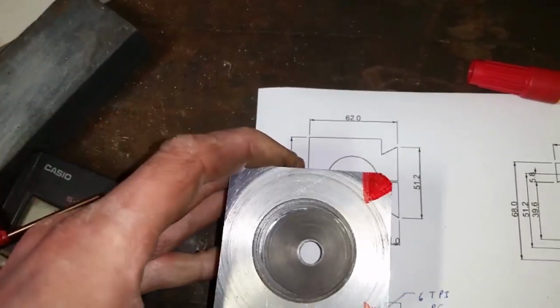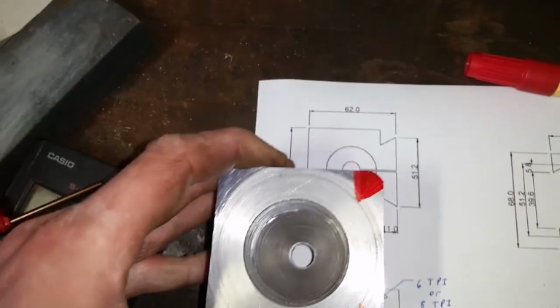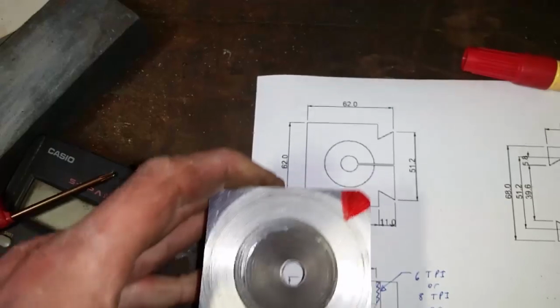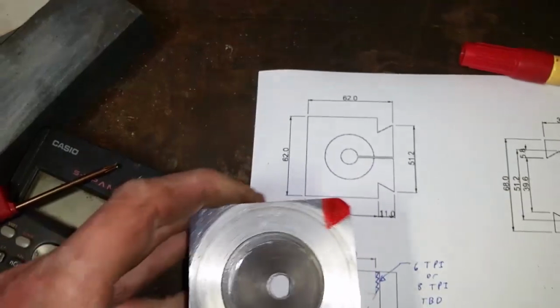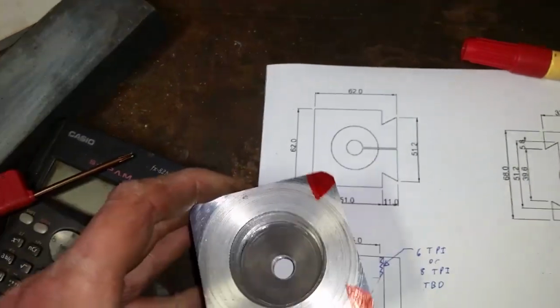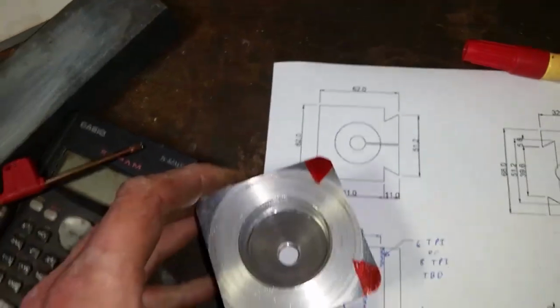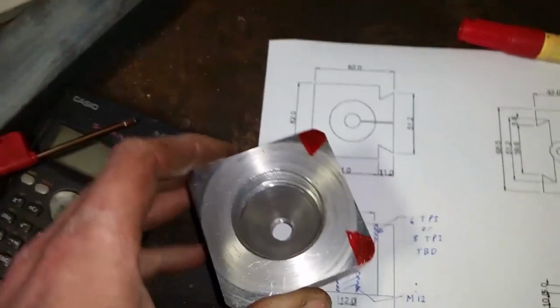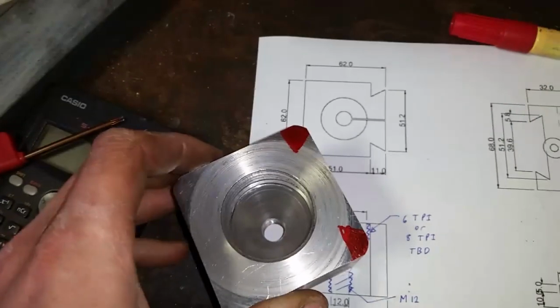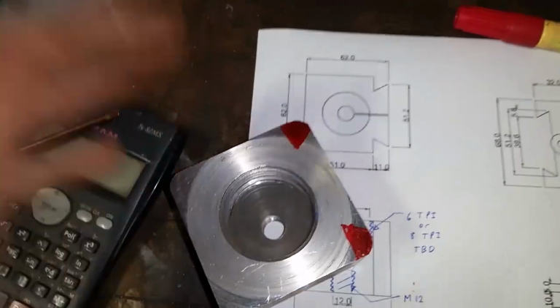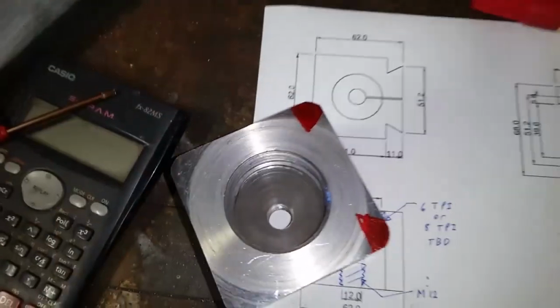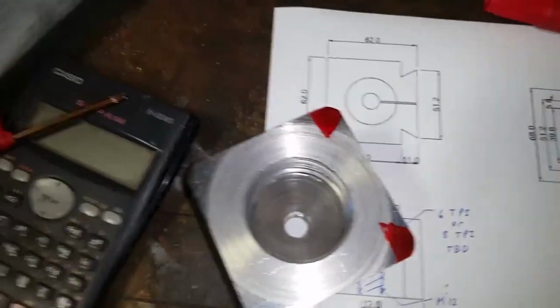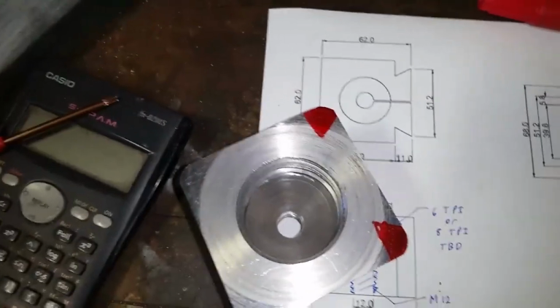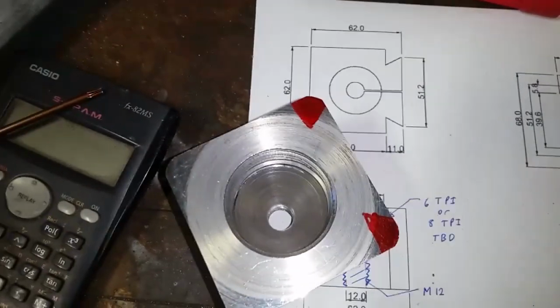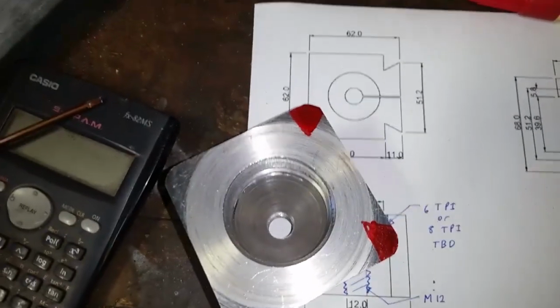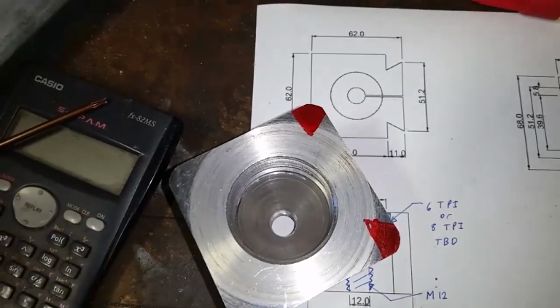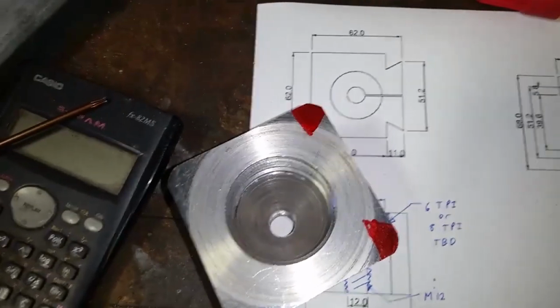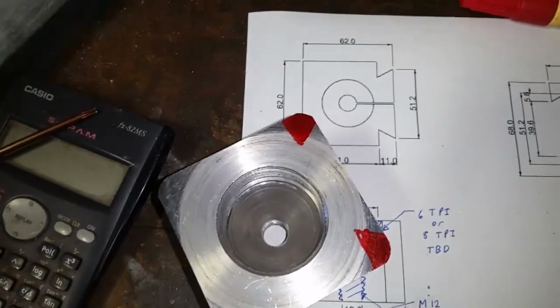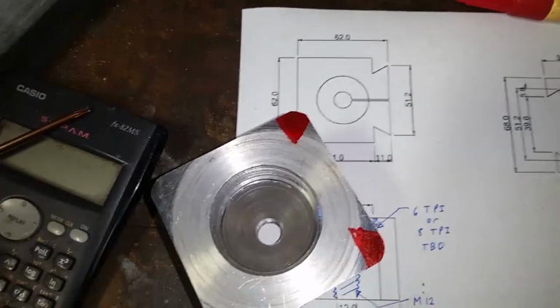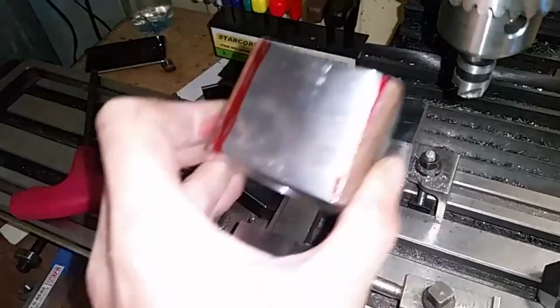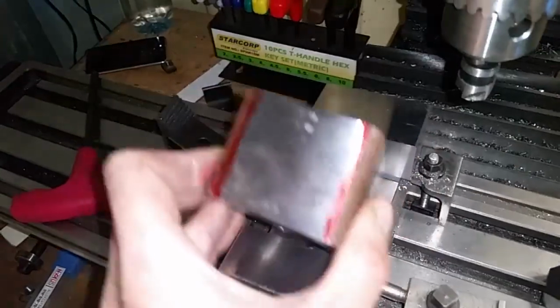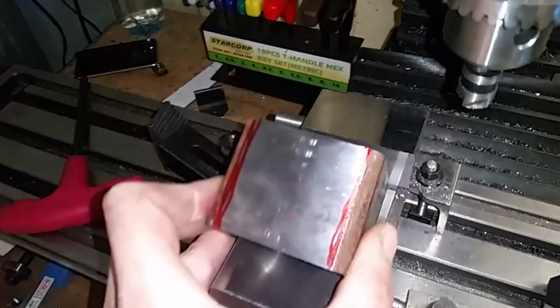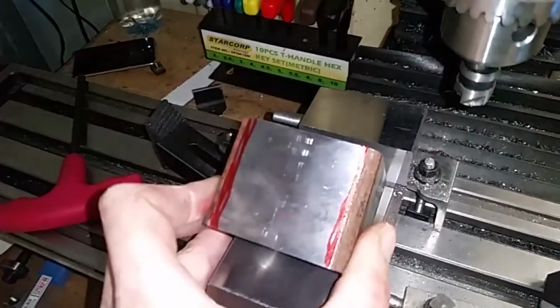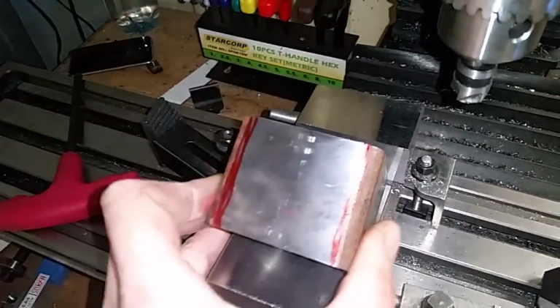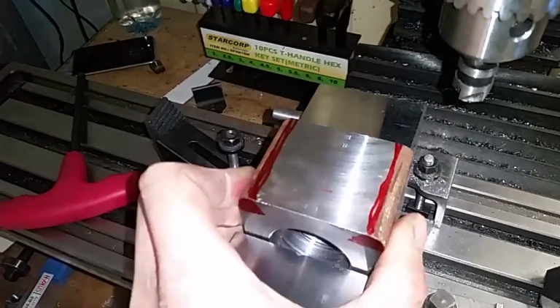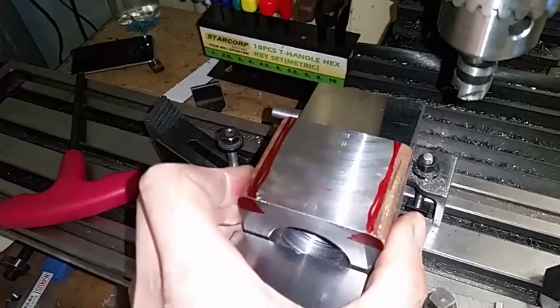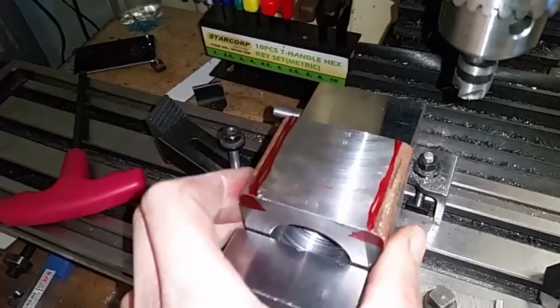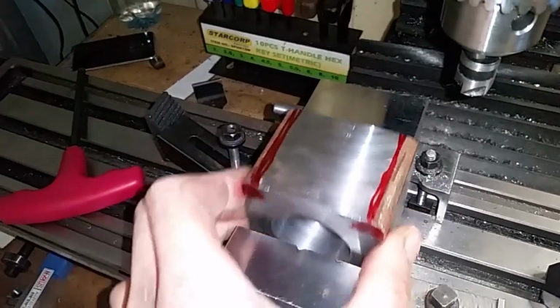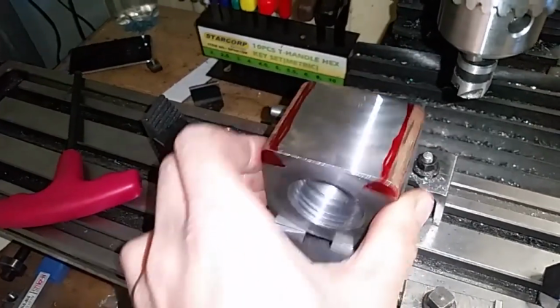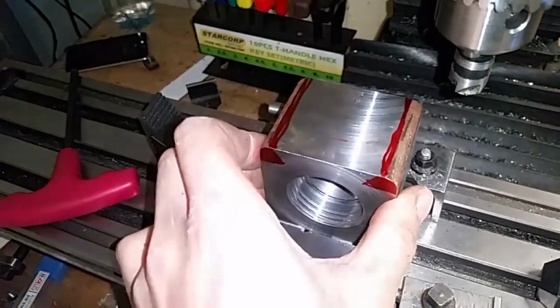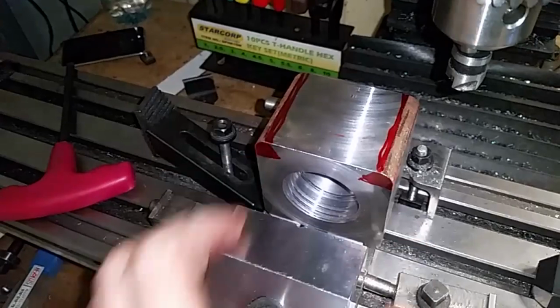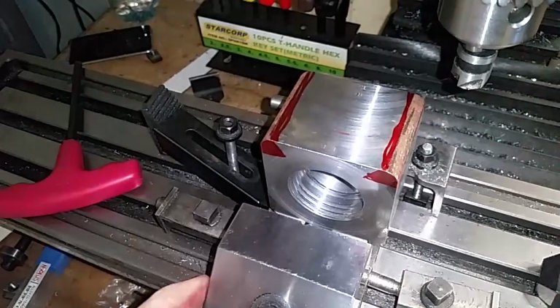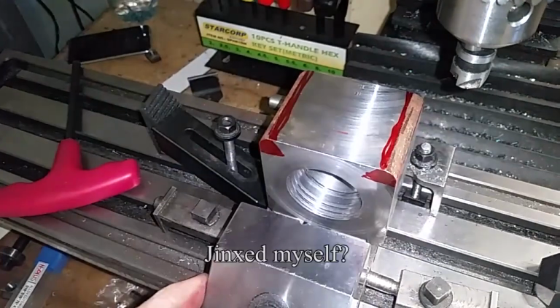Back to the mini mill and we'll cut the dovetails. This is the home stretch and it should start getting easier.